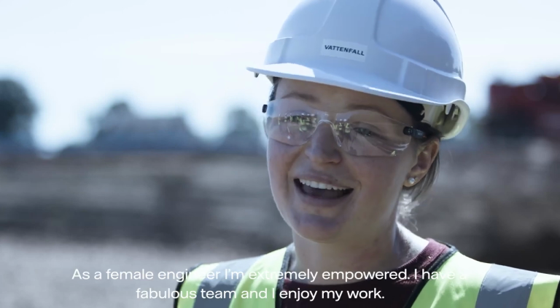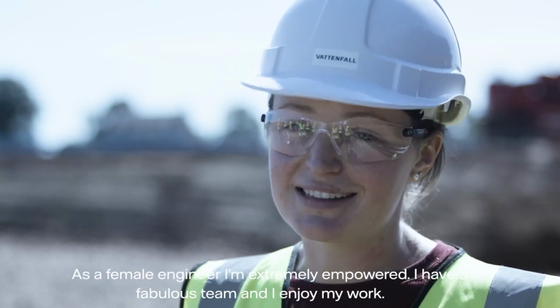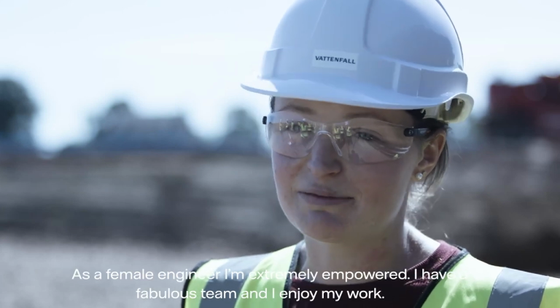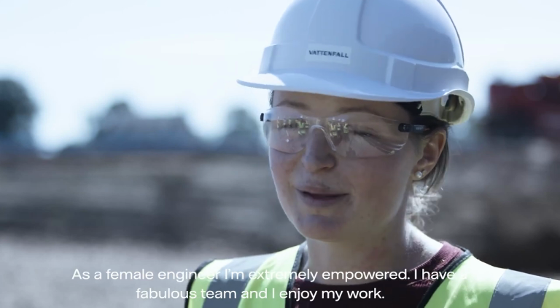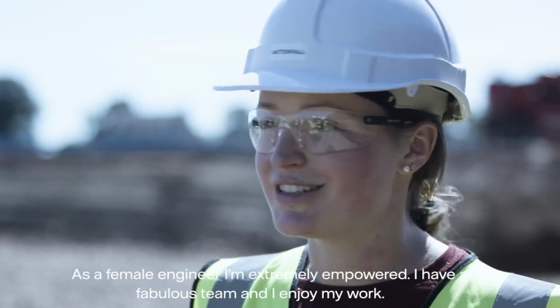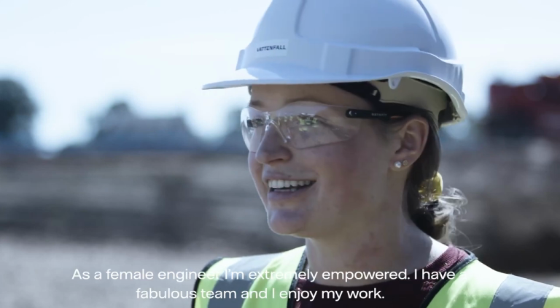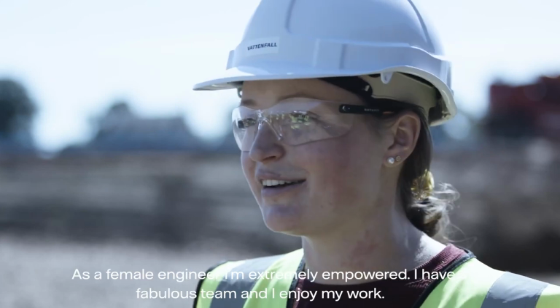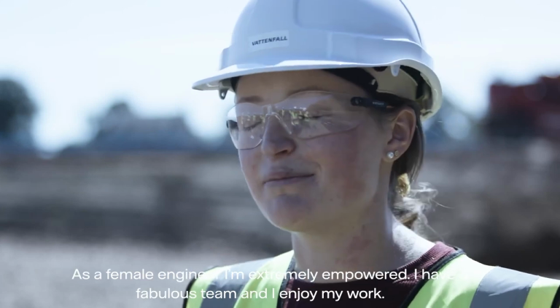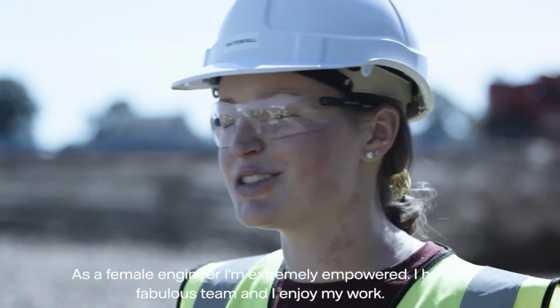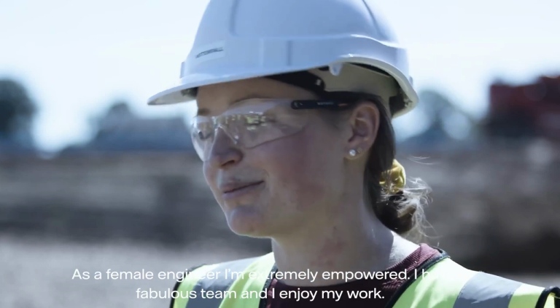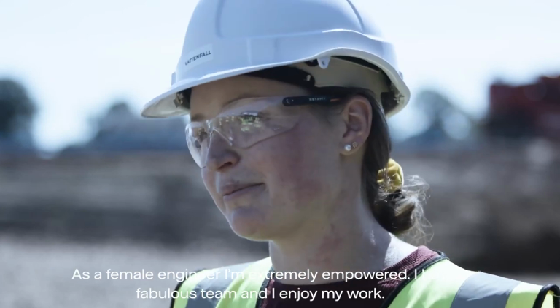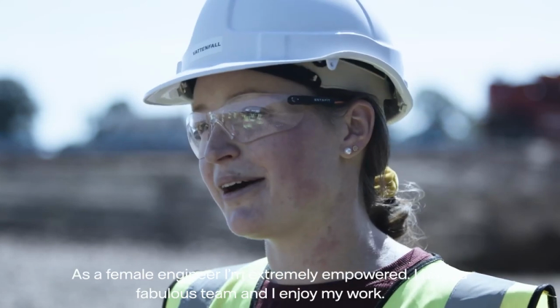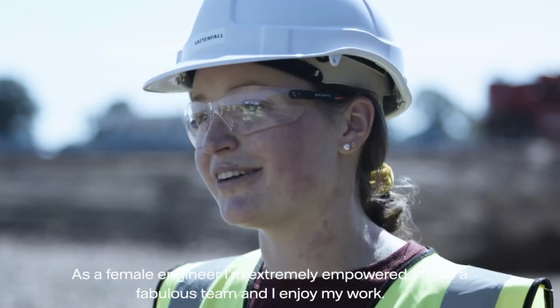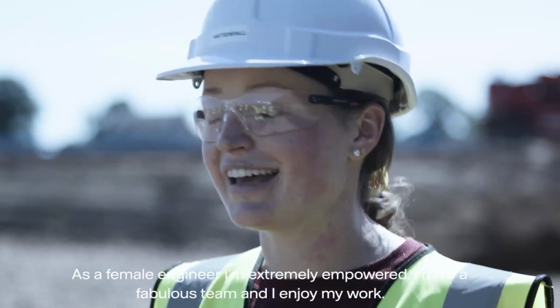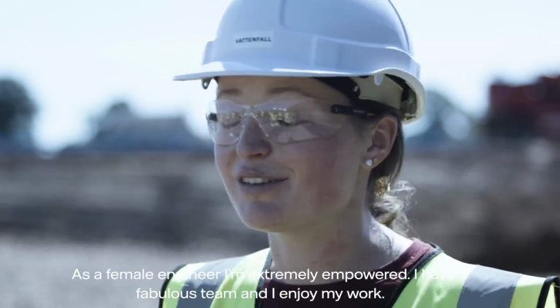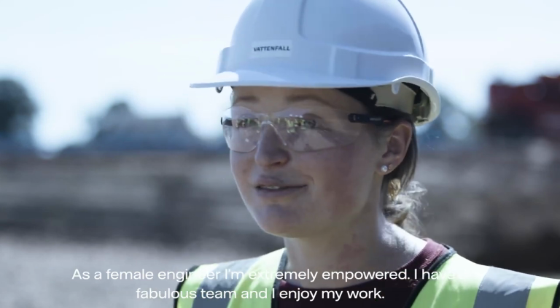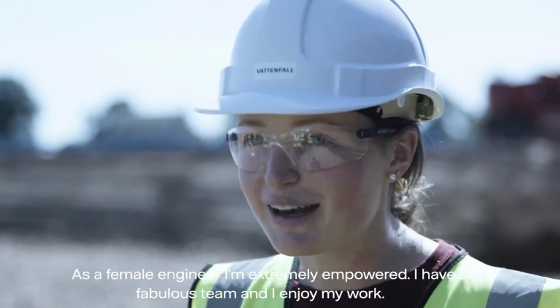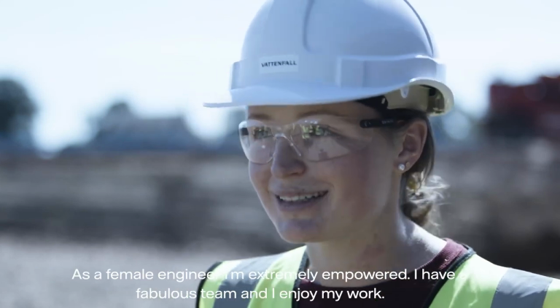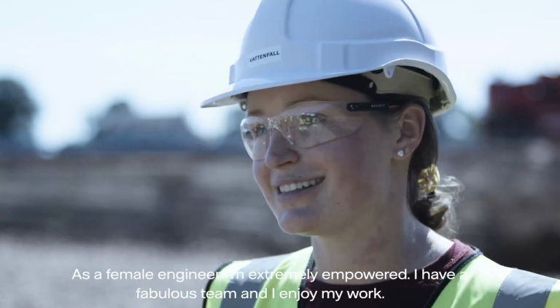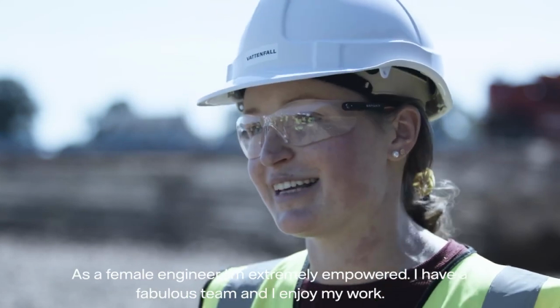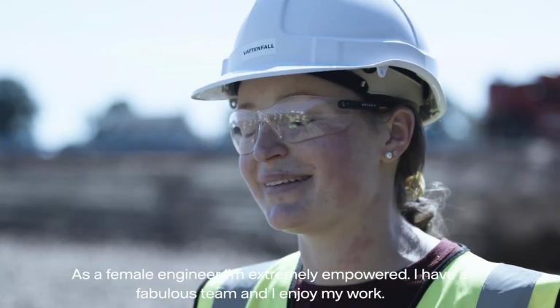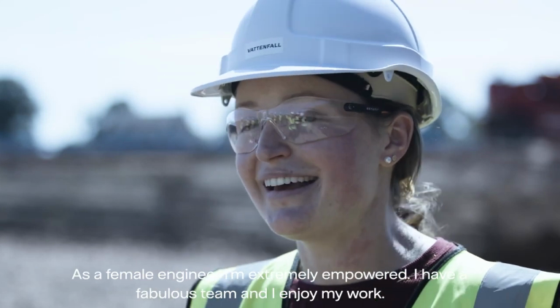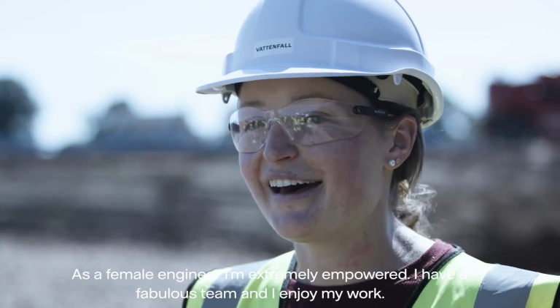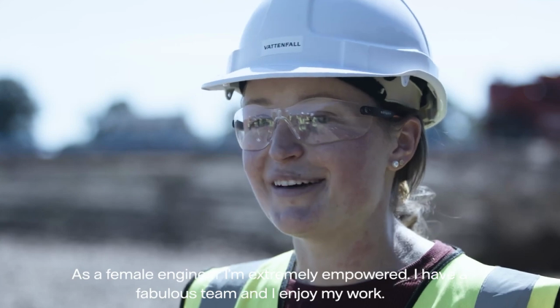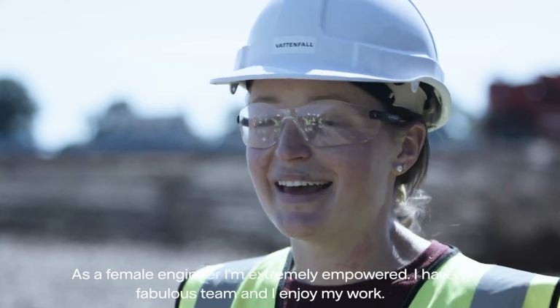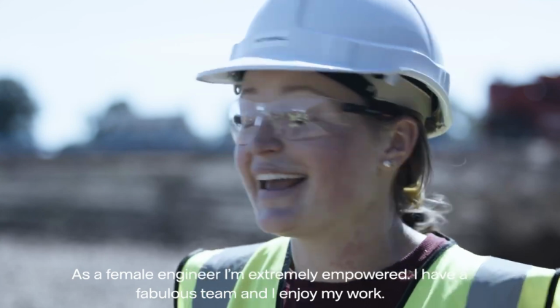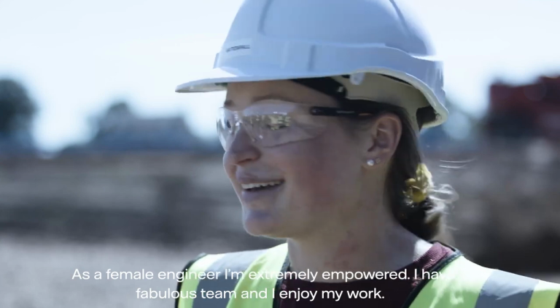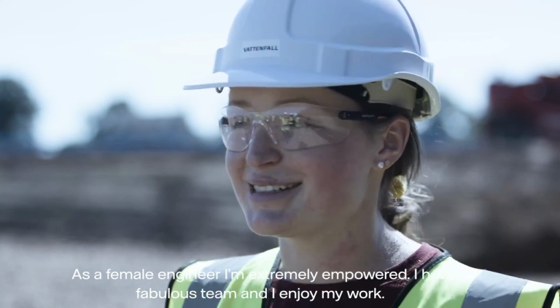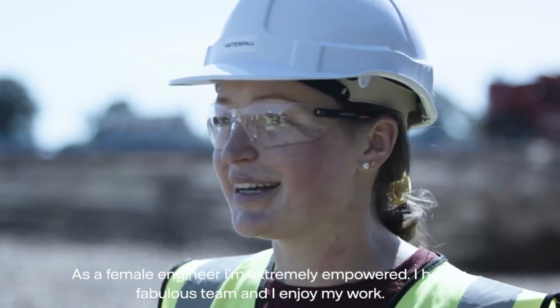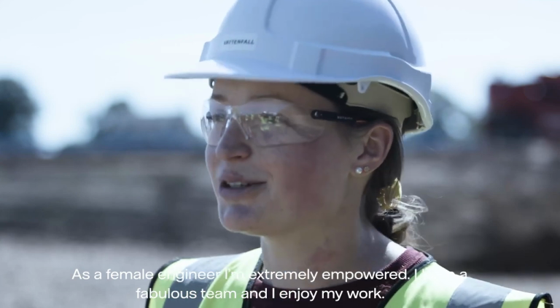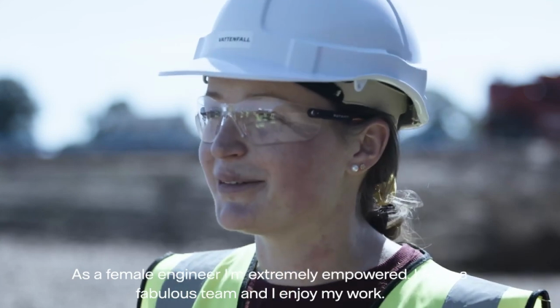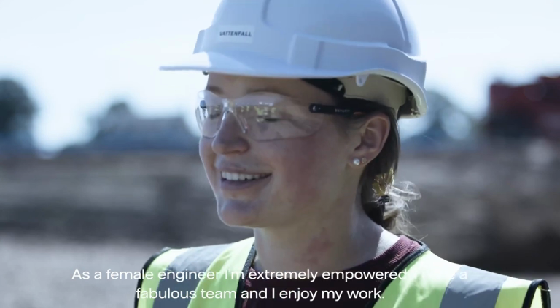As a female engineer, I'm extremely empowered. I have a fabulous team and I just enjoy my work.